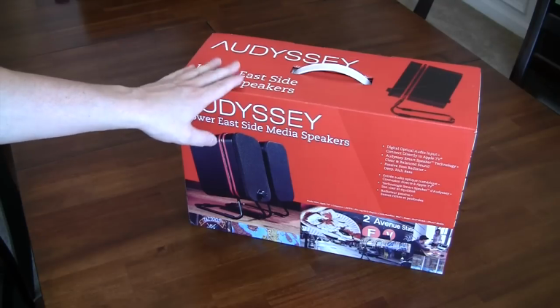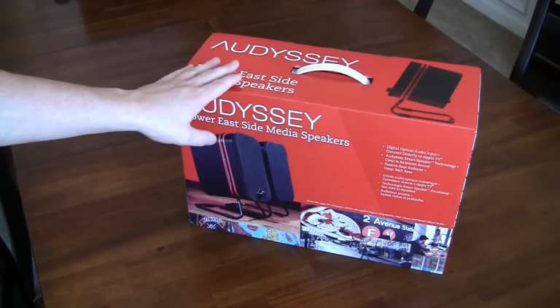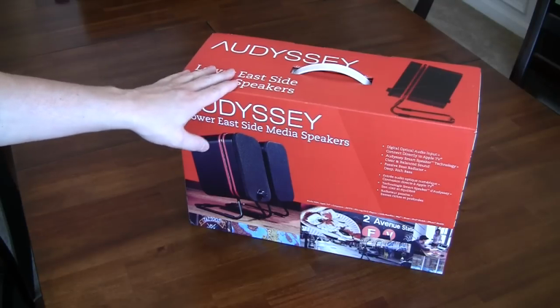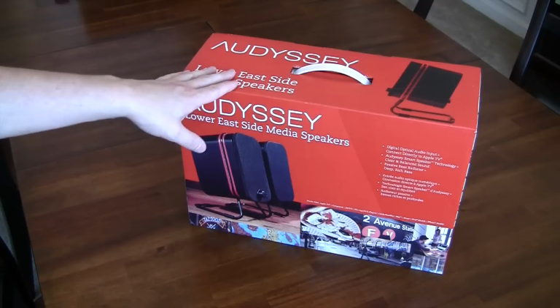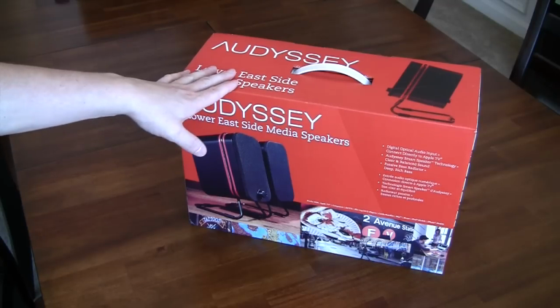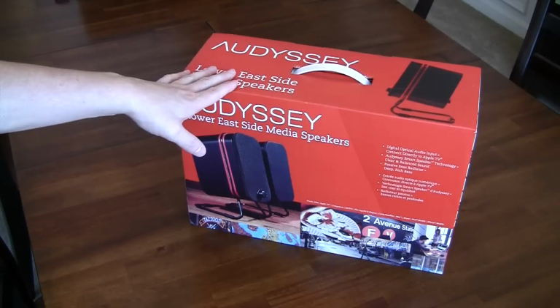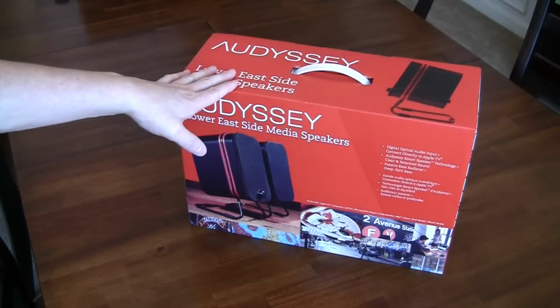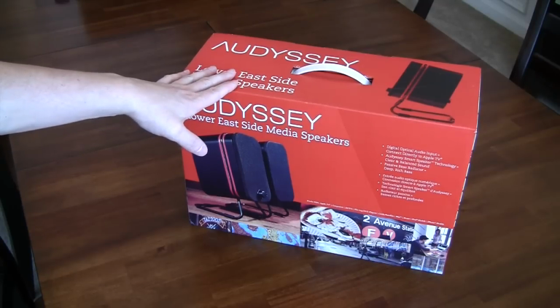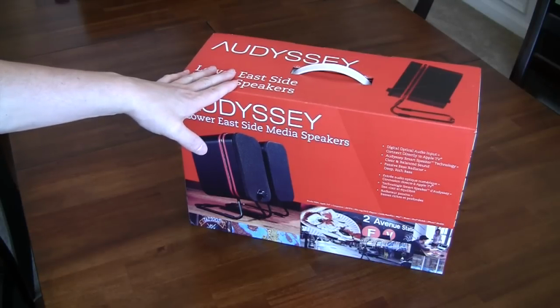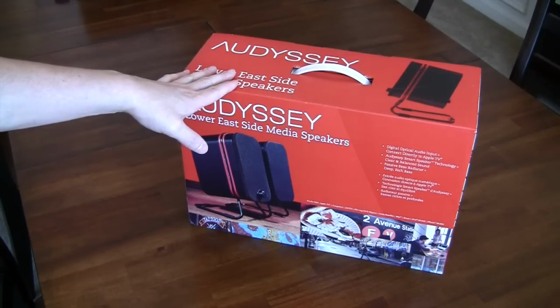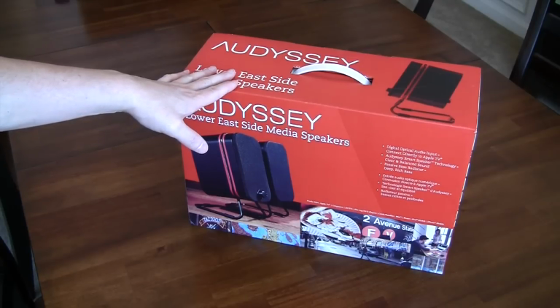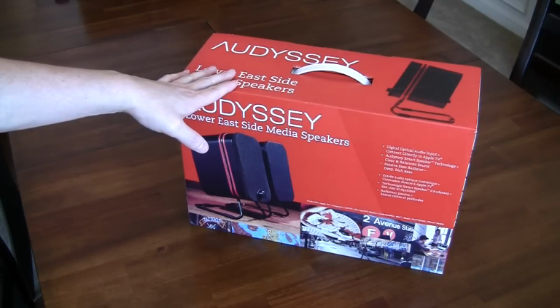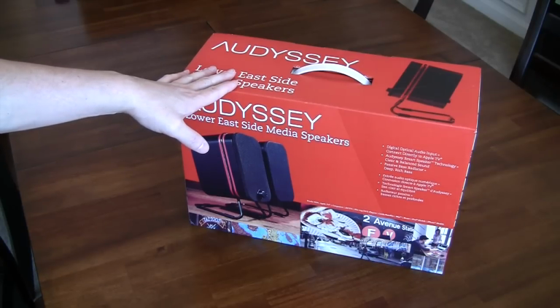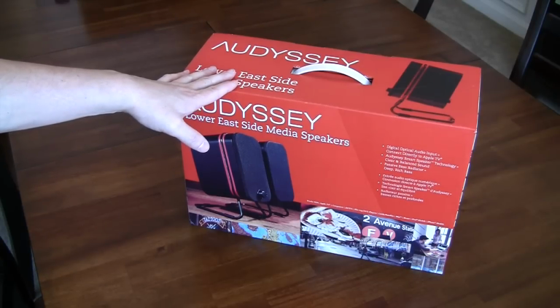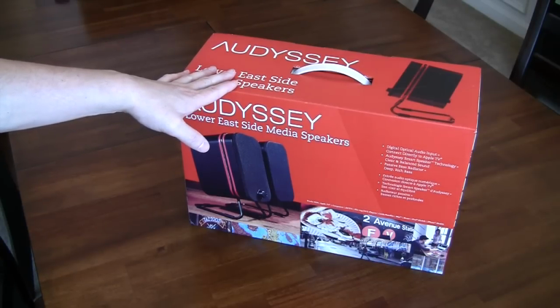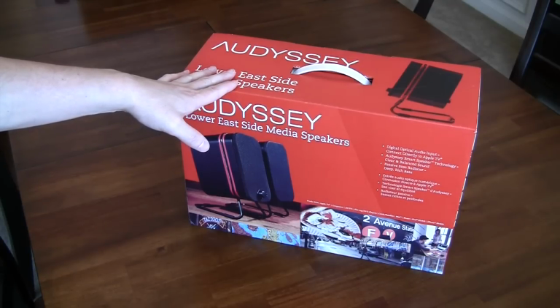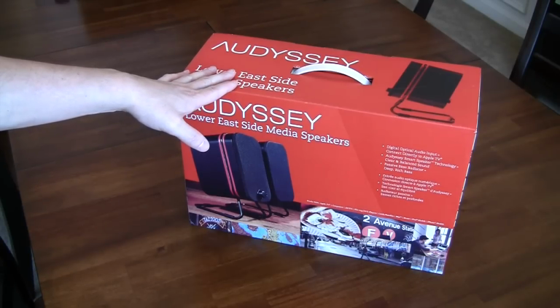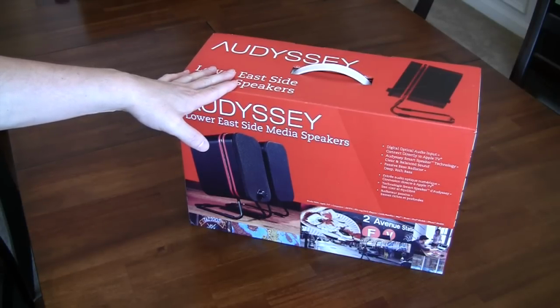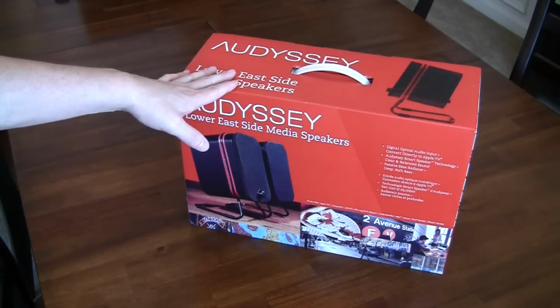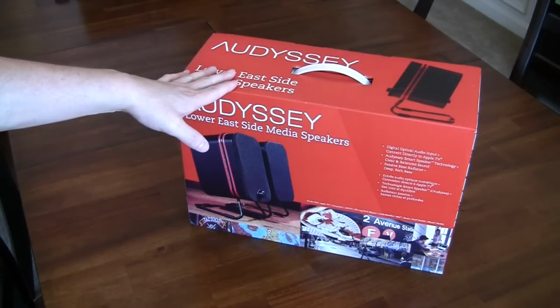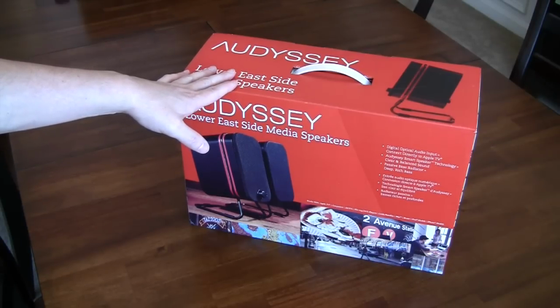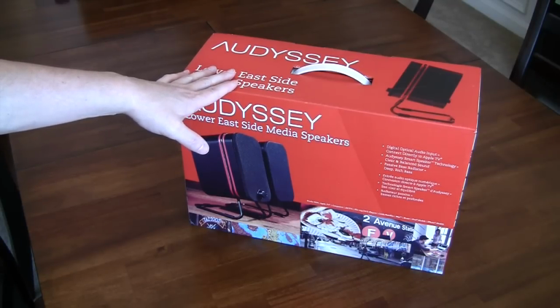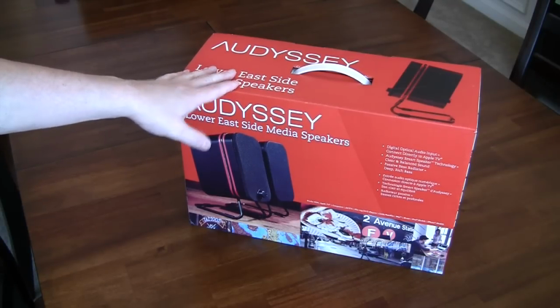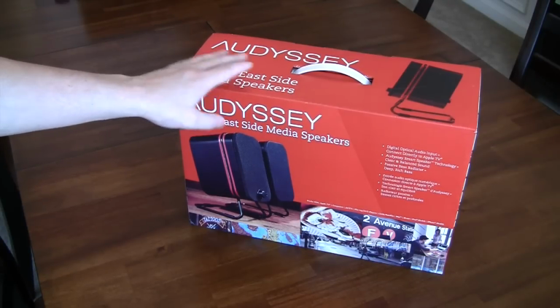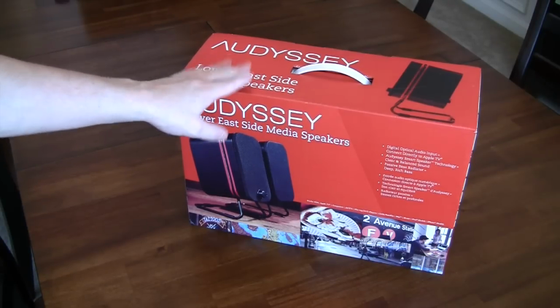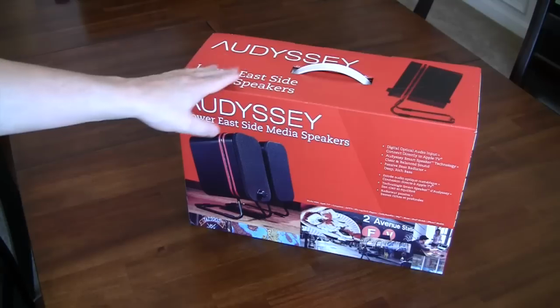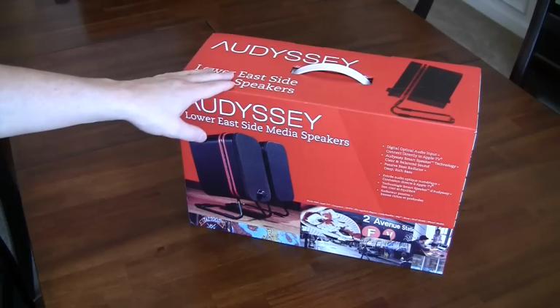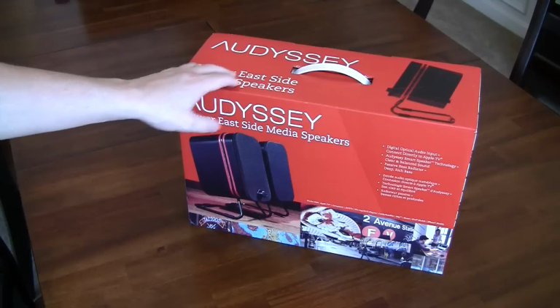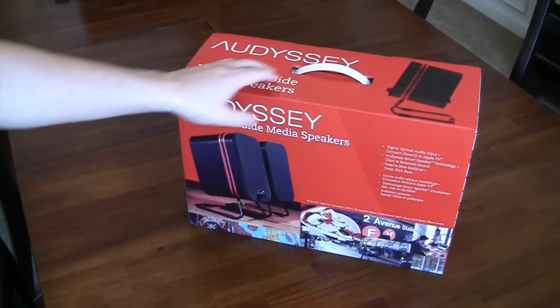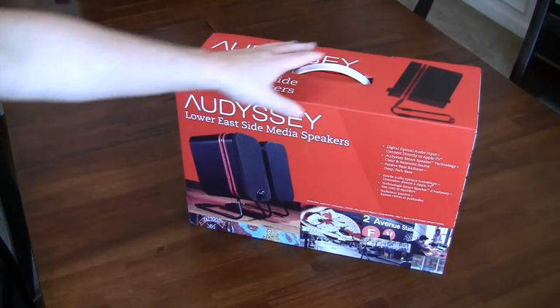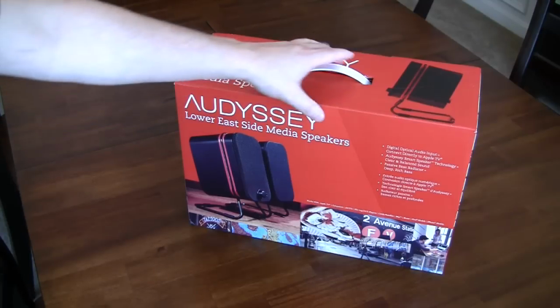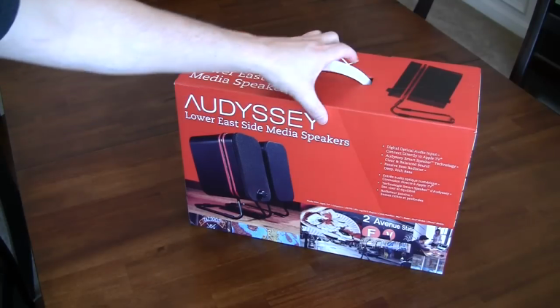The cool part is these speakers are extremely customizable as to how and what you plug them into, and we'll talk about that in just a few minutes.